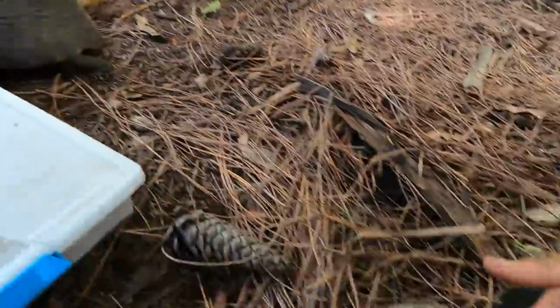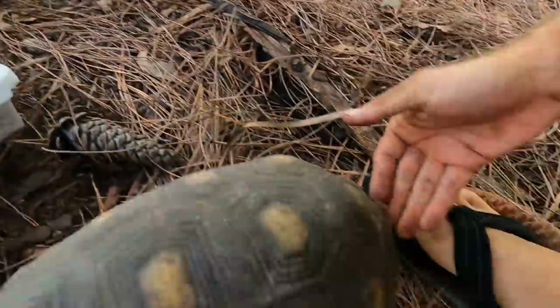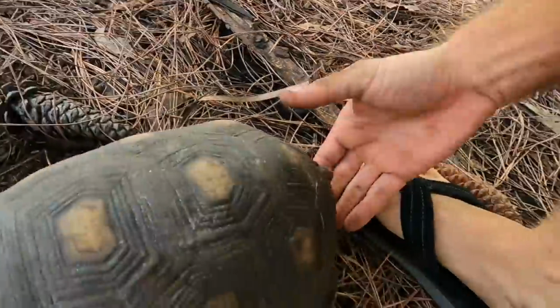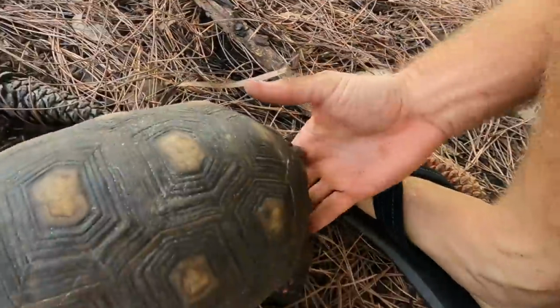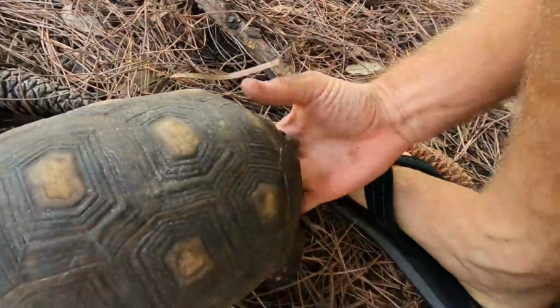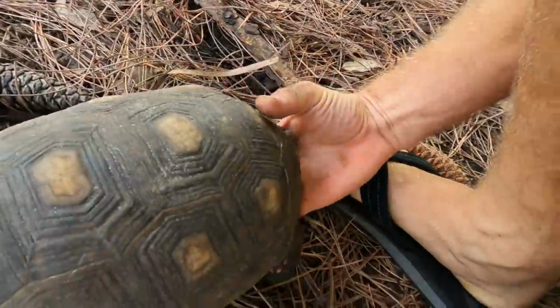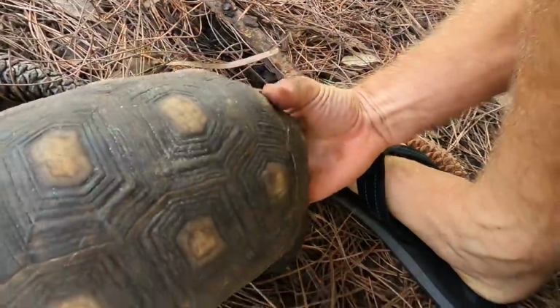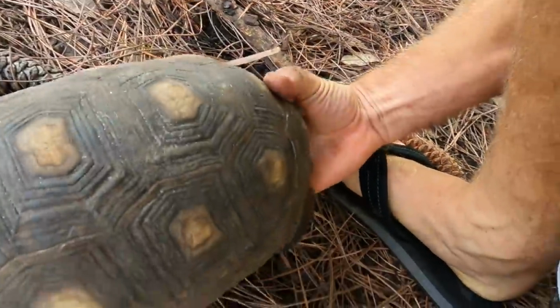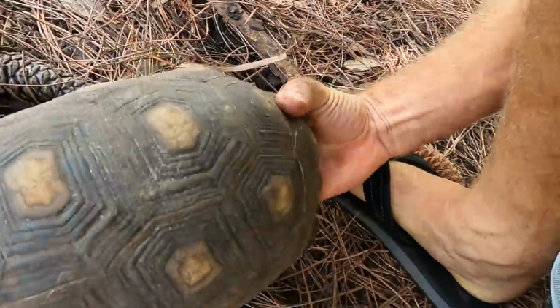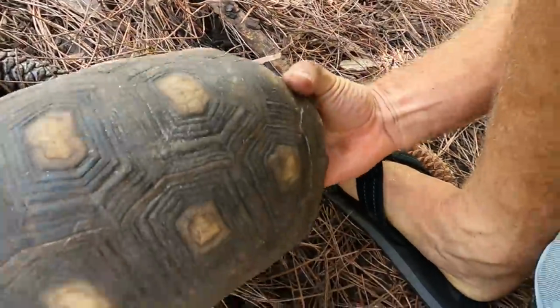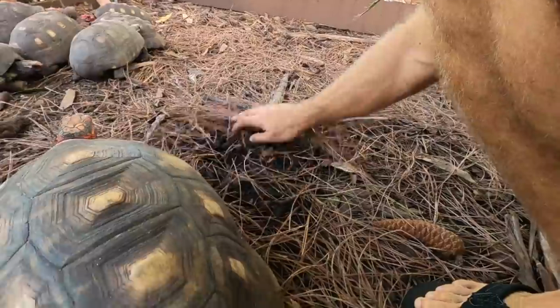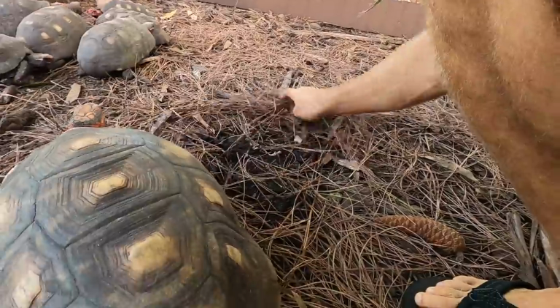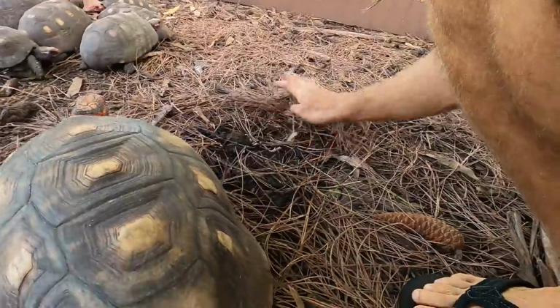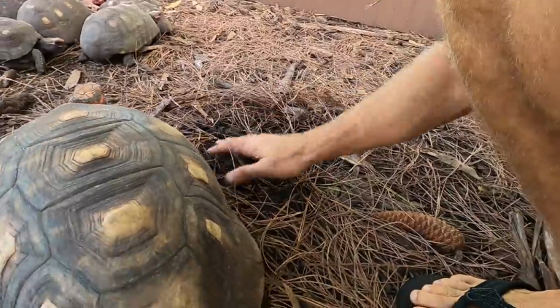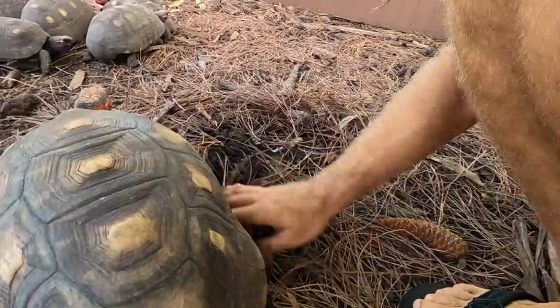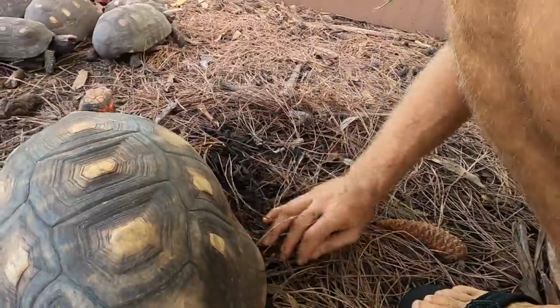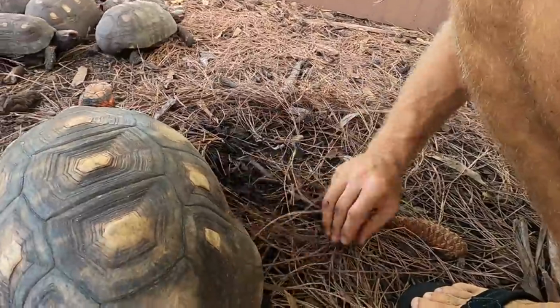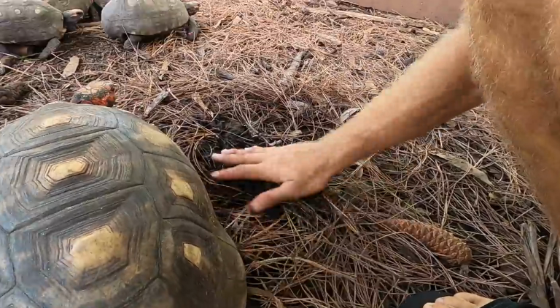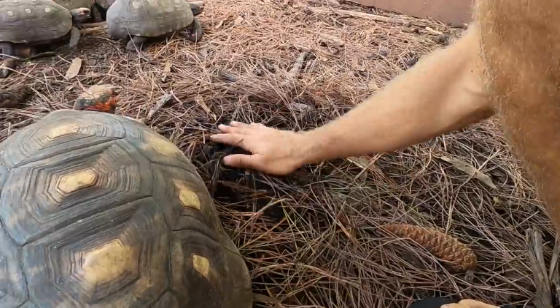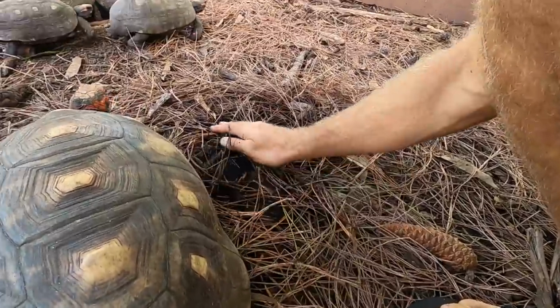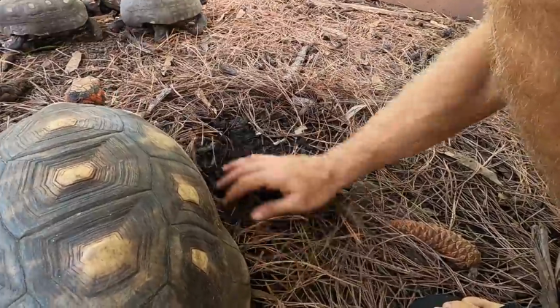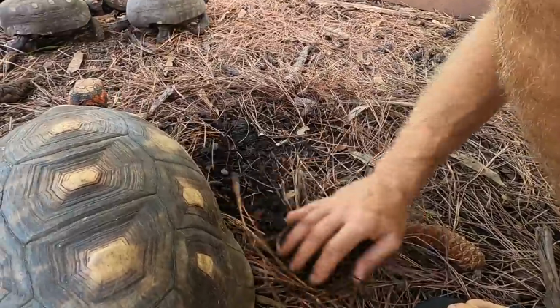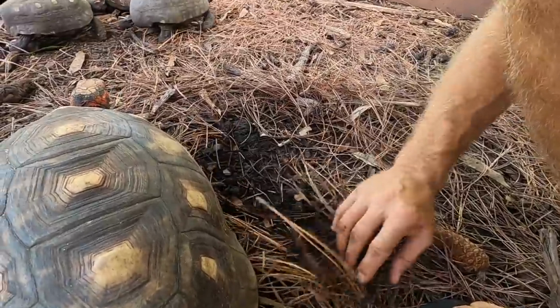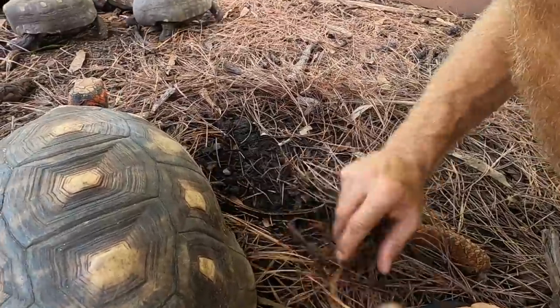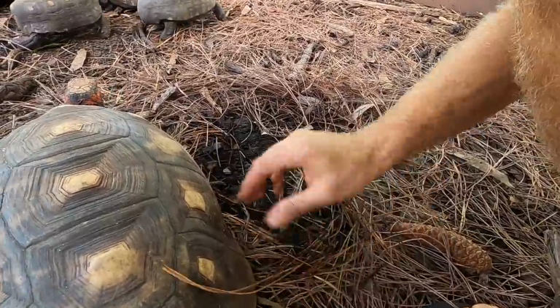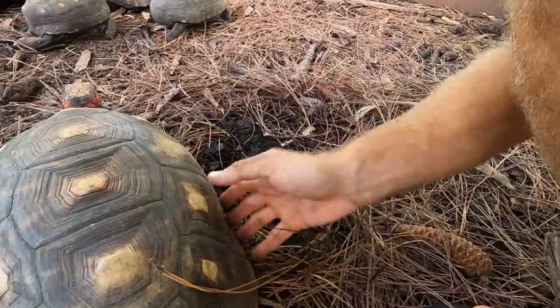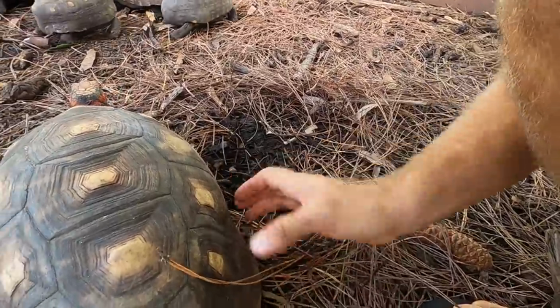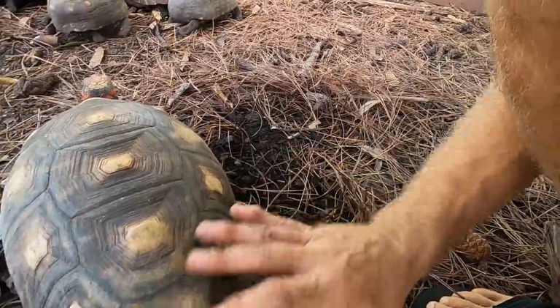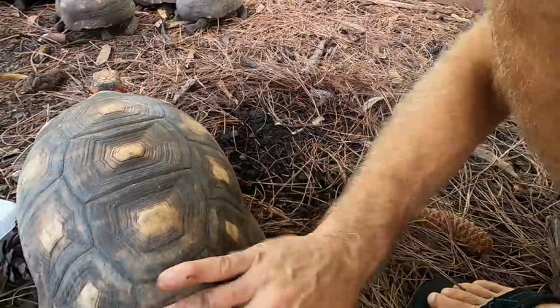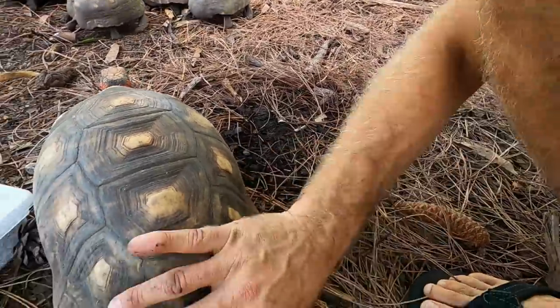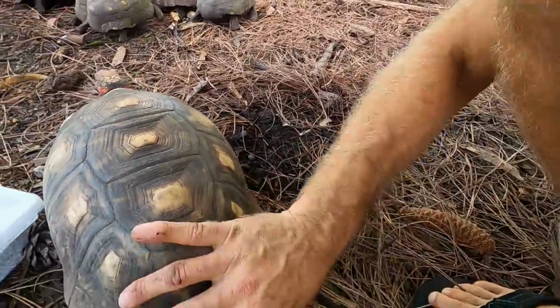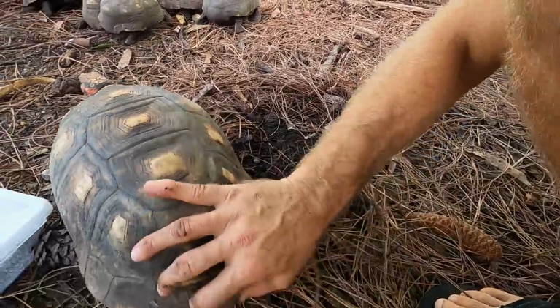They're also fond of toes. If you look in this area, this is a tortoise nest.